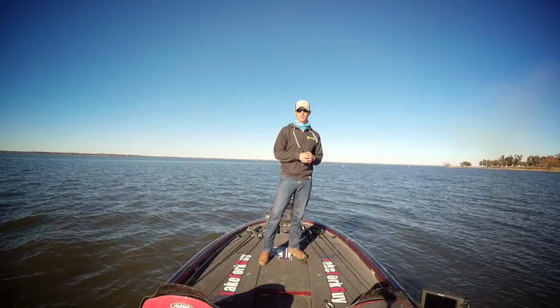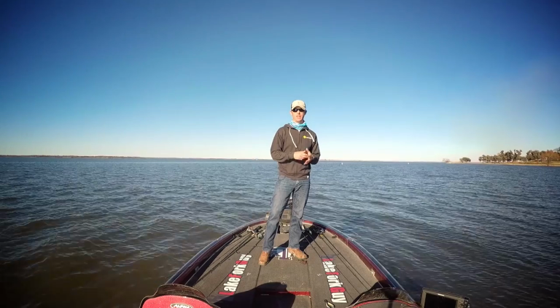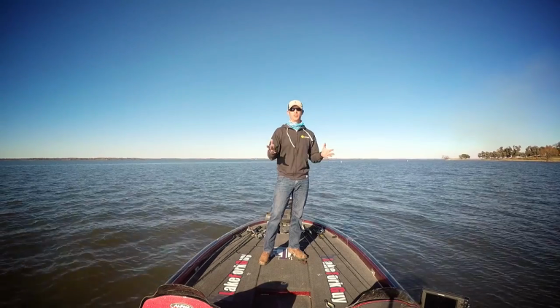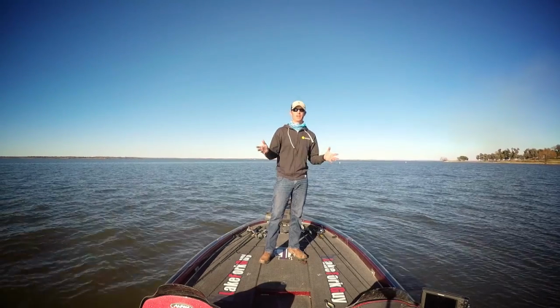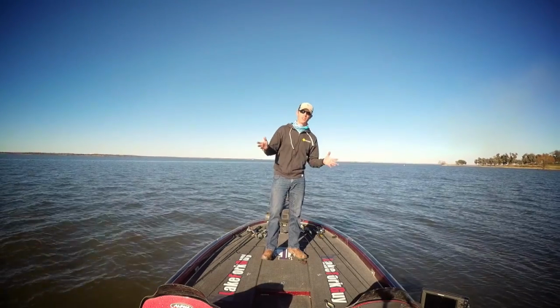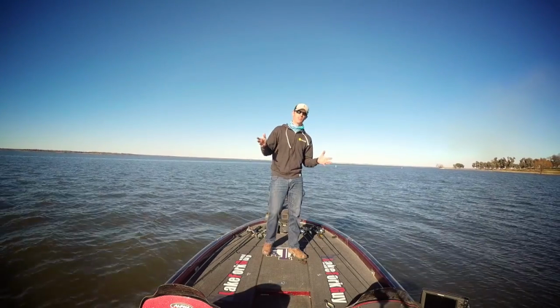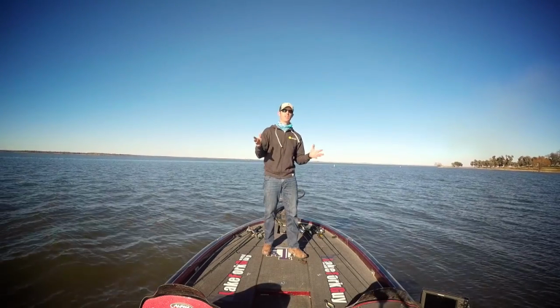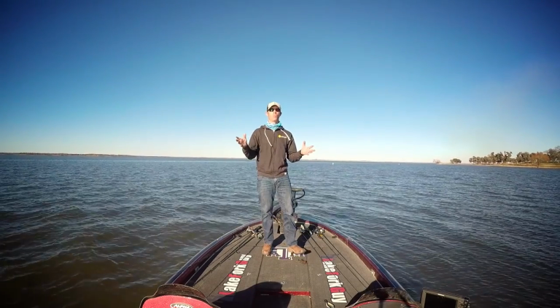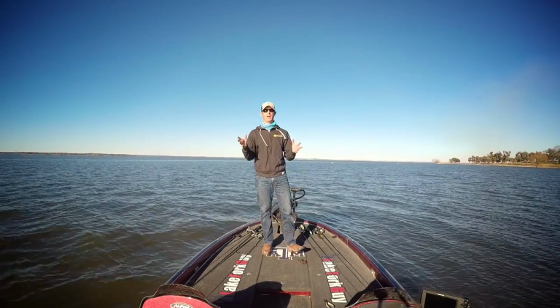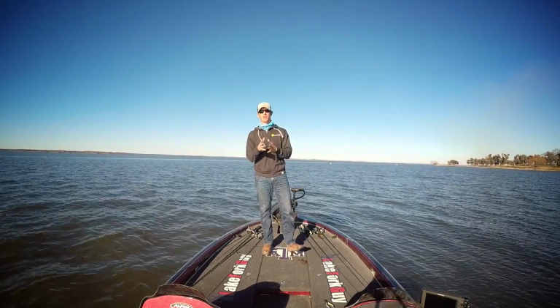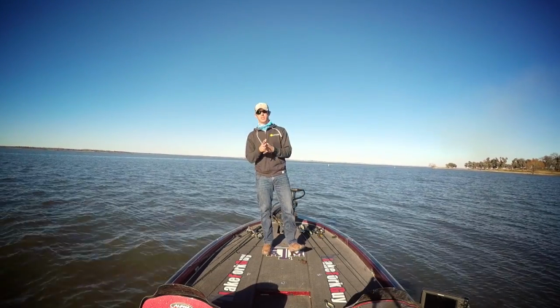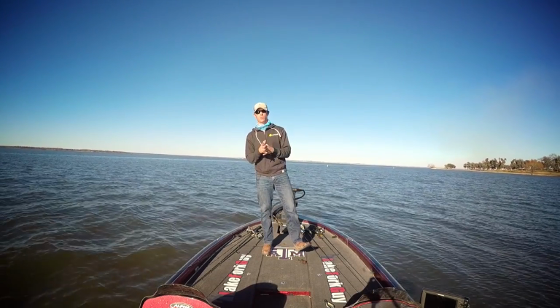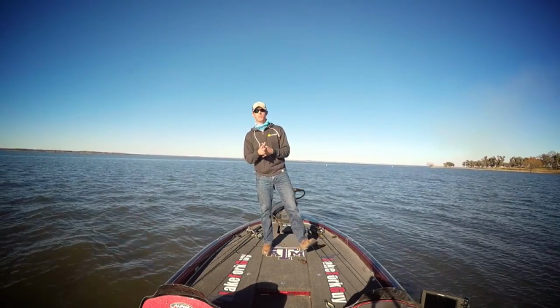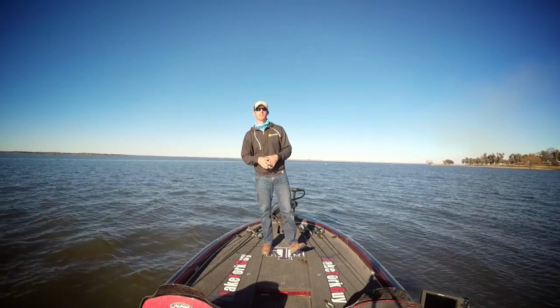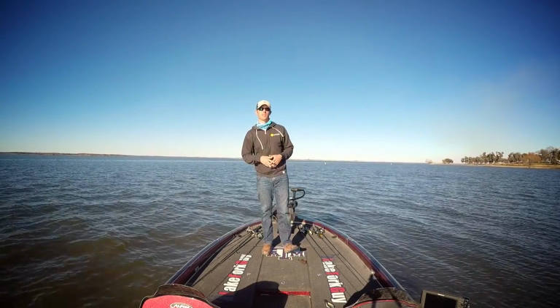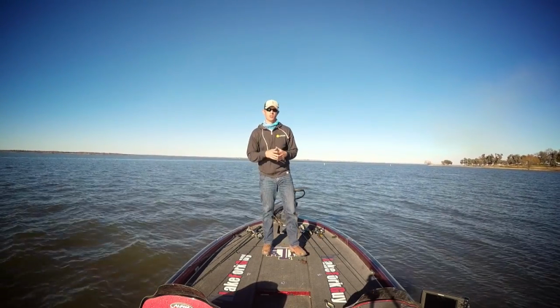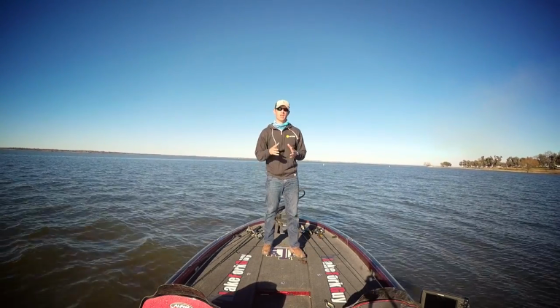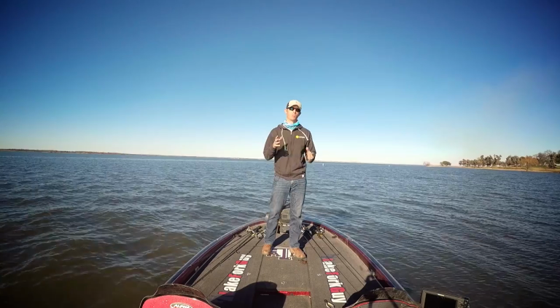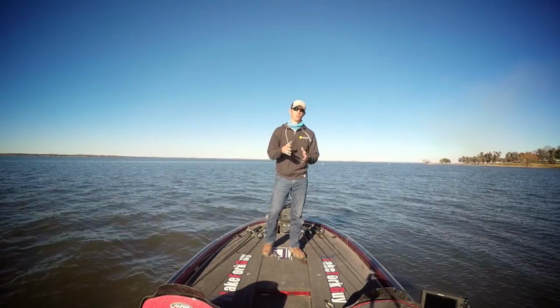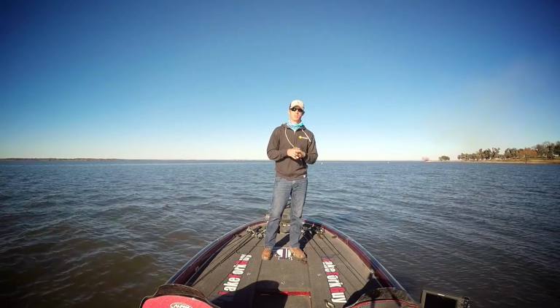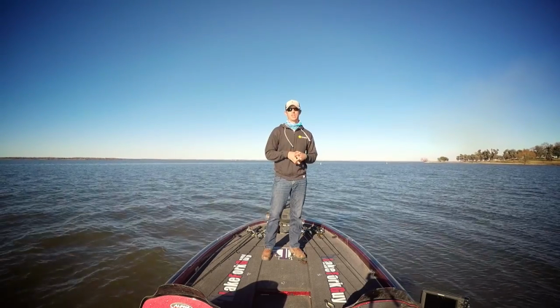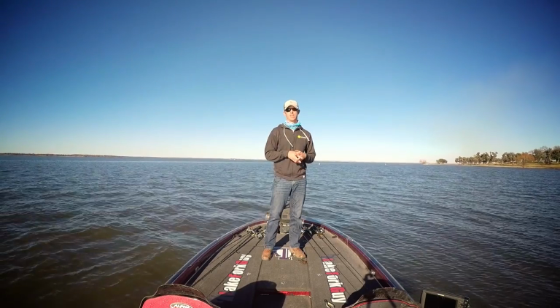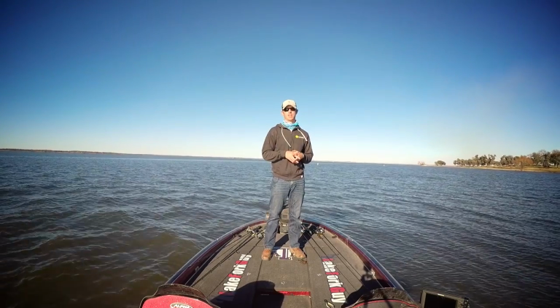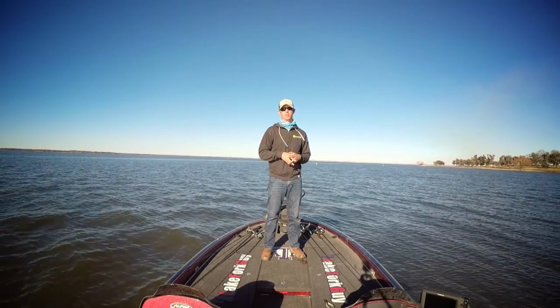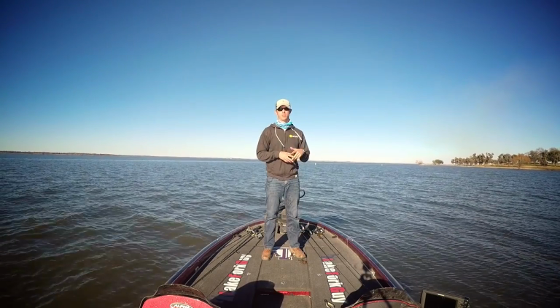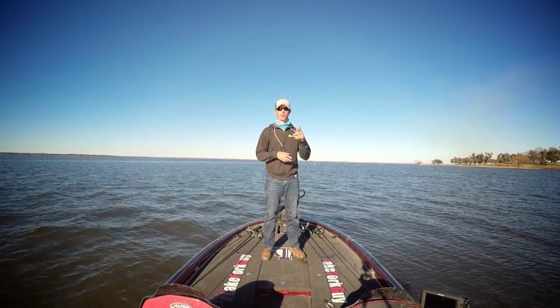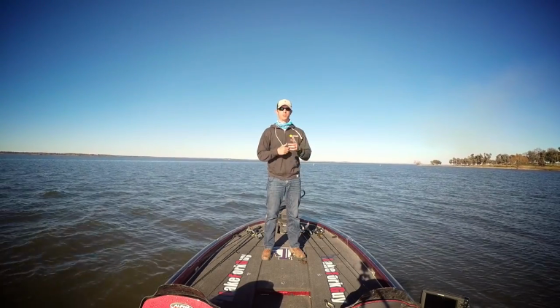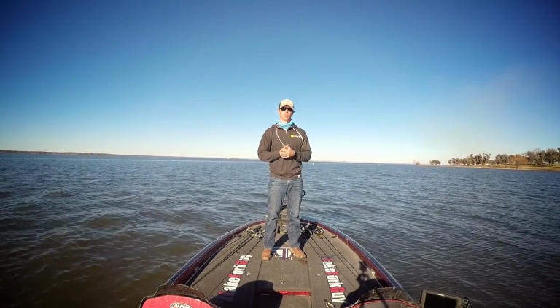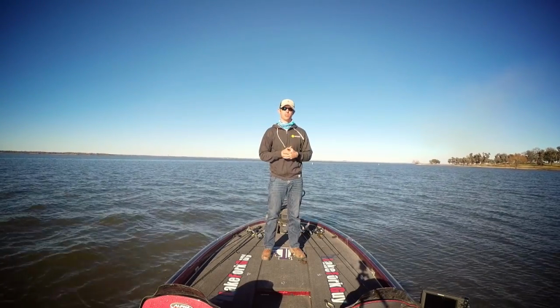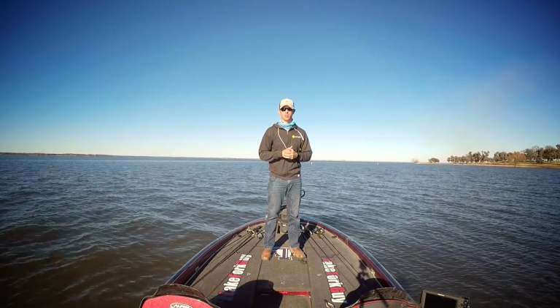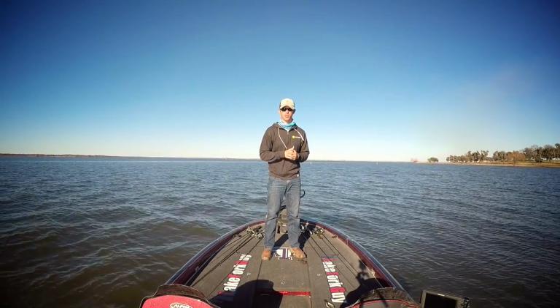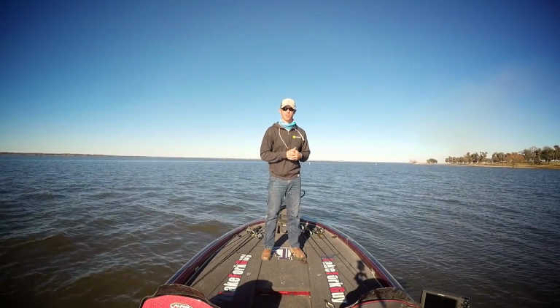Now that you know how to fish the V&M Wild Thing Worm, you can go check out more tips and techniques by subscribing to the Mystery Tackle Box channel.